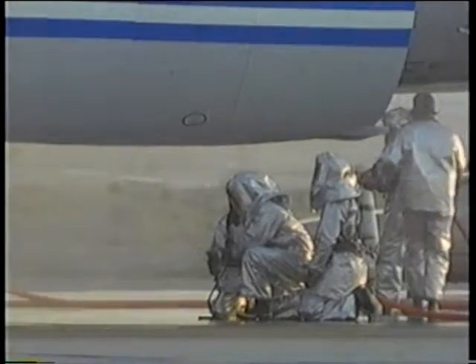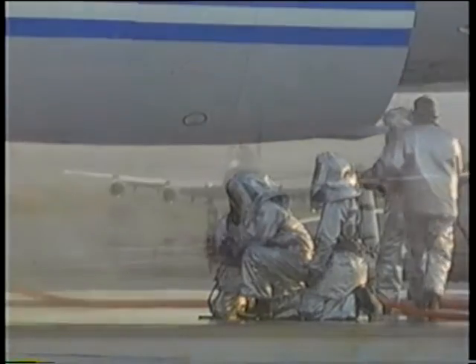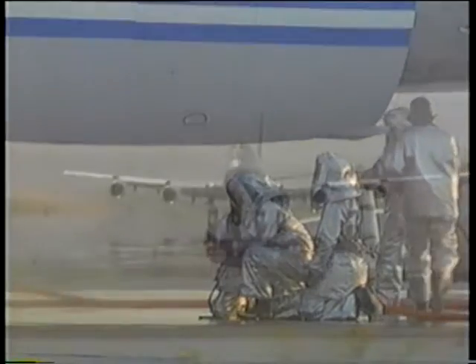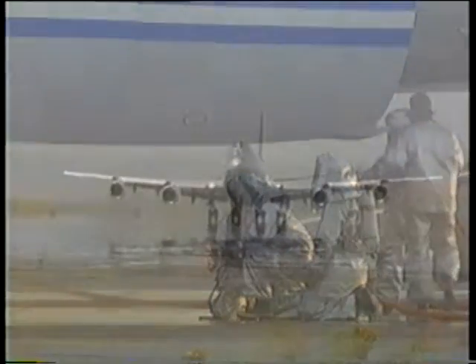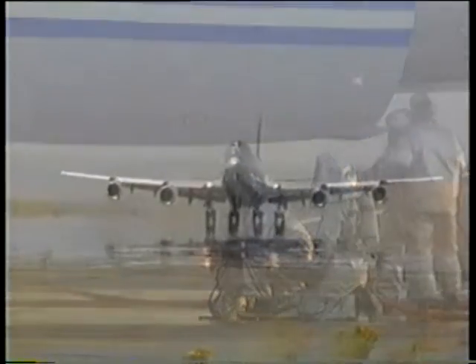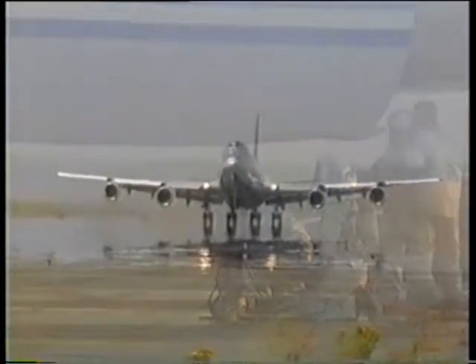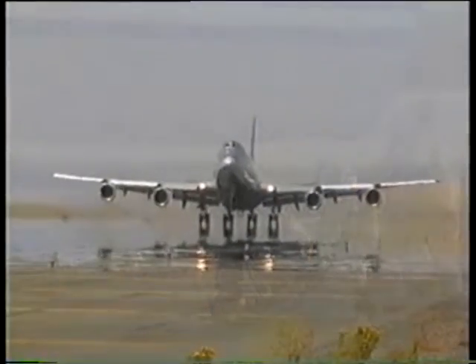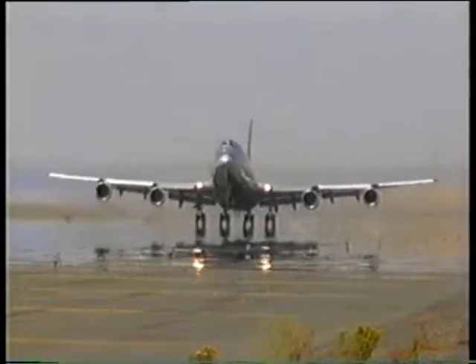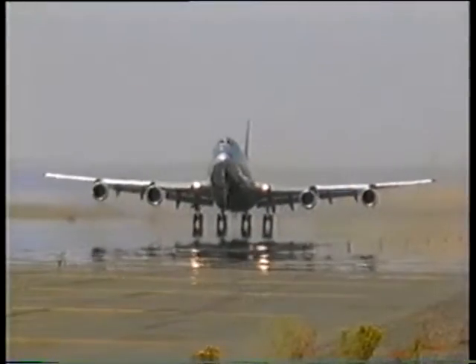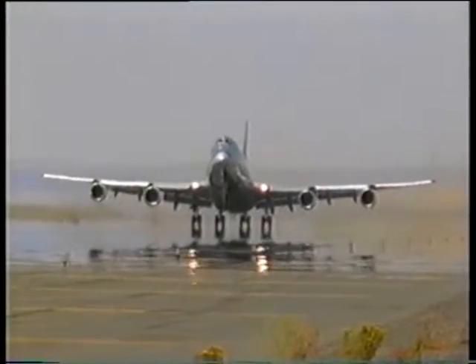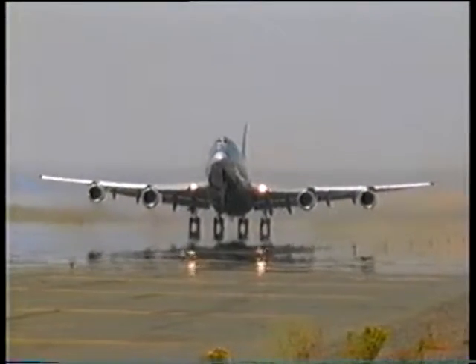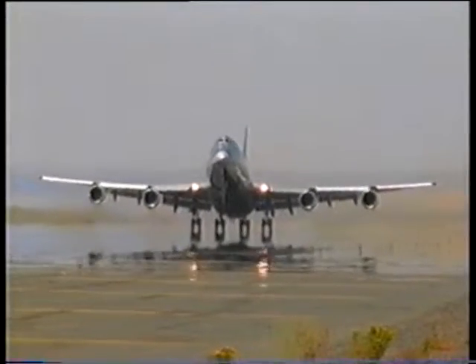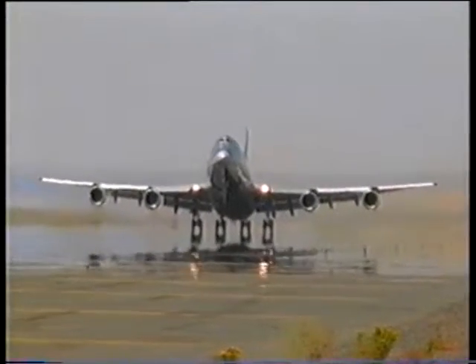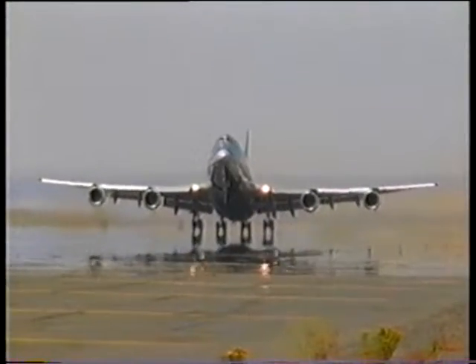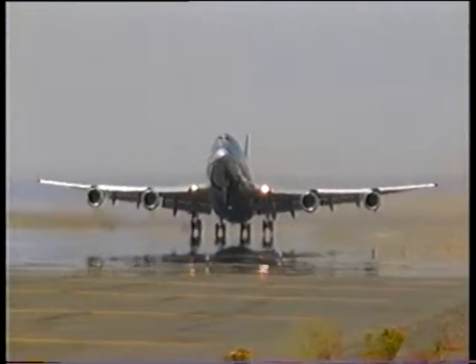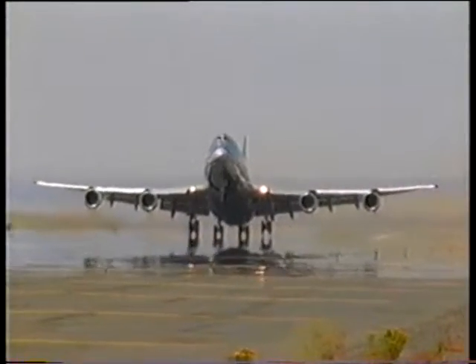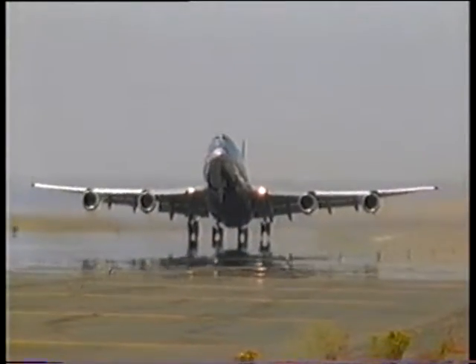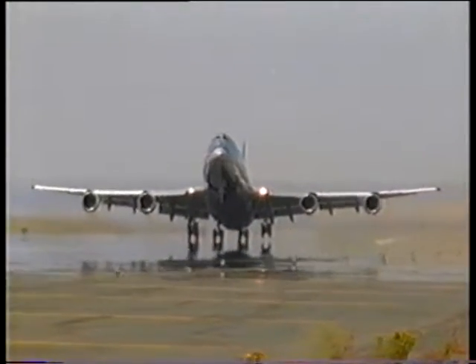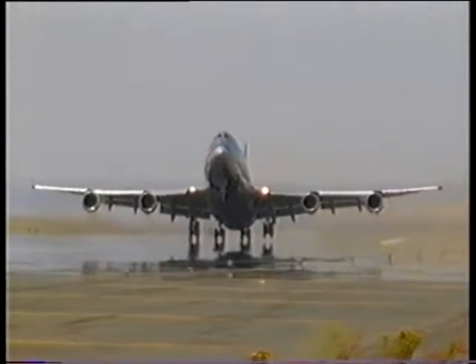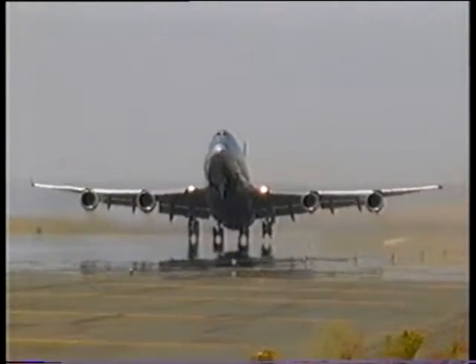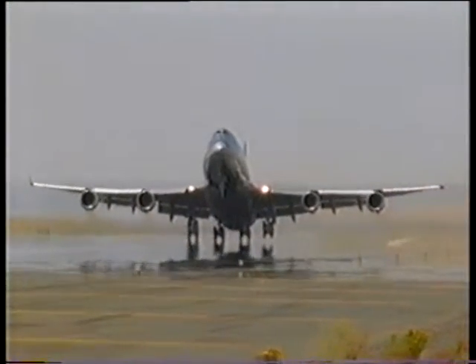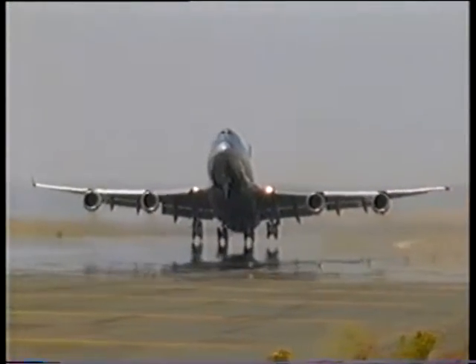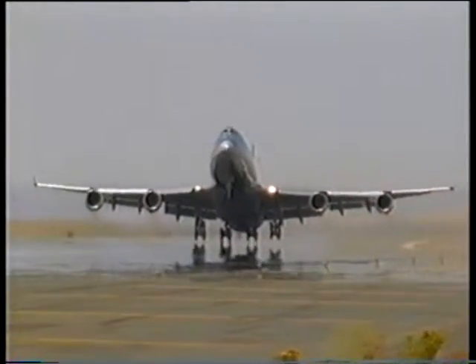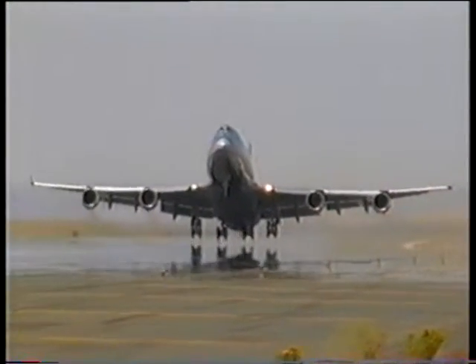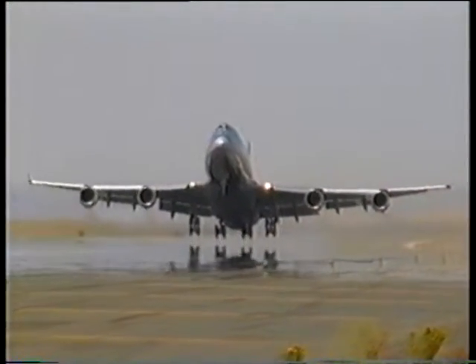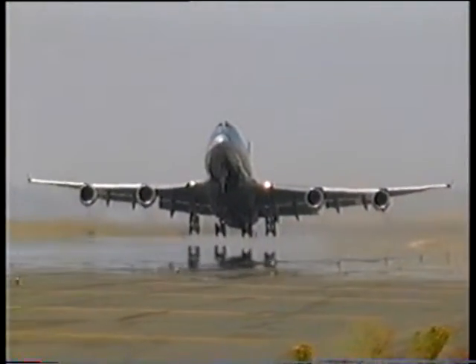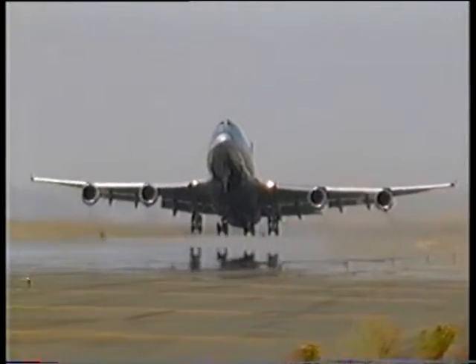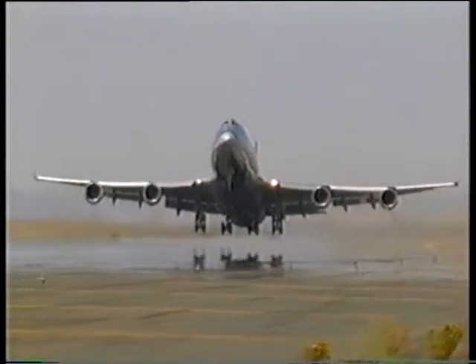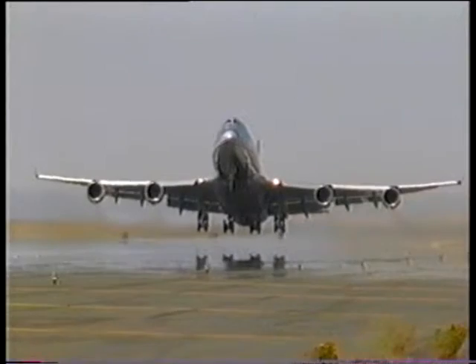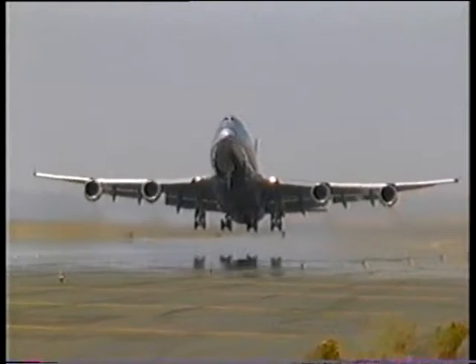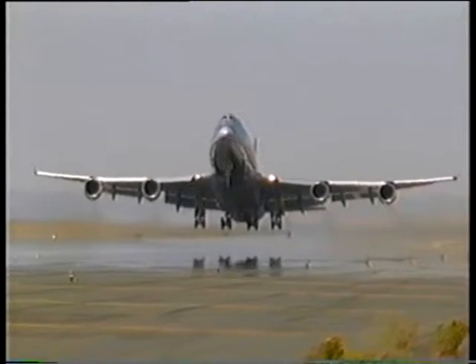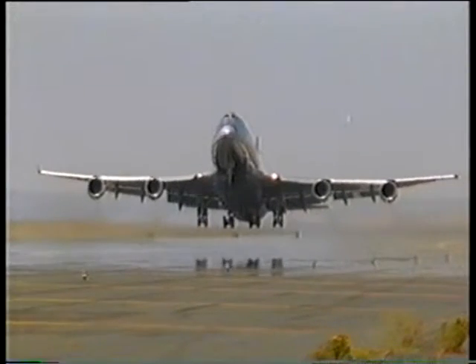The new model has leaped all its hurdles to certification, and a new era in jumbo jets begins.